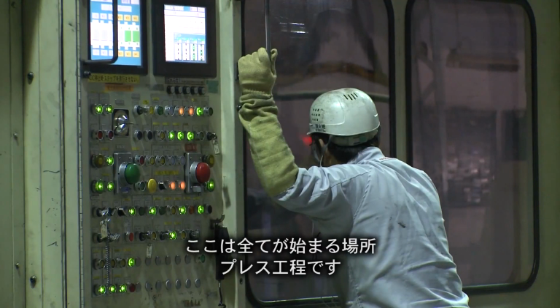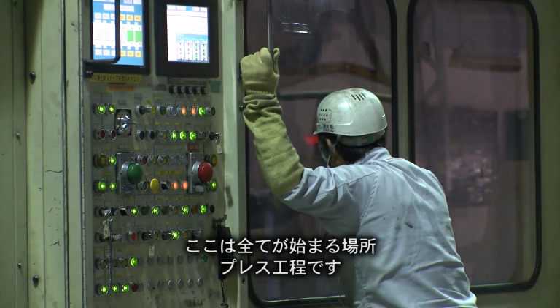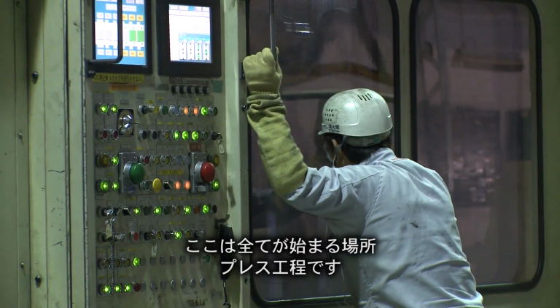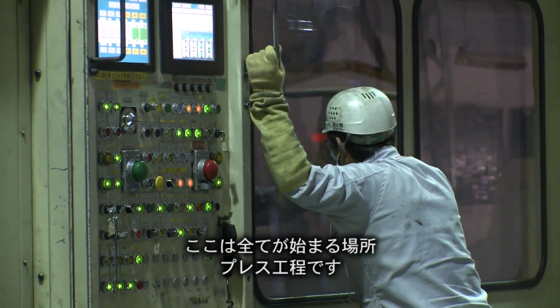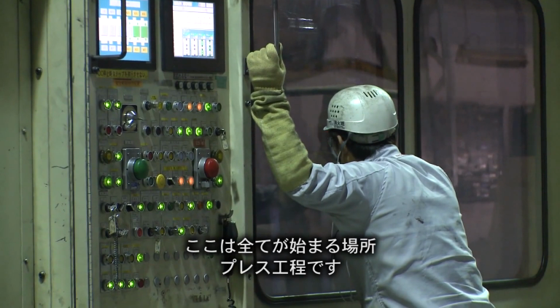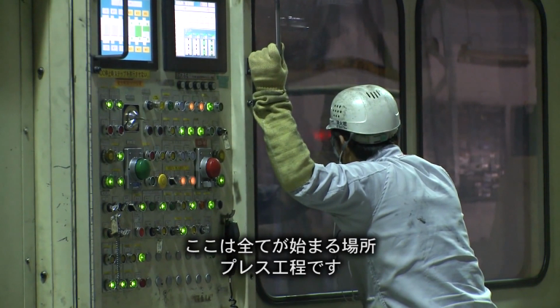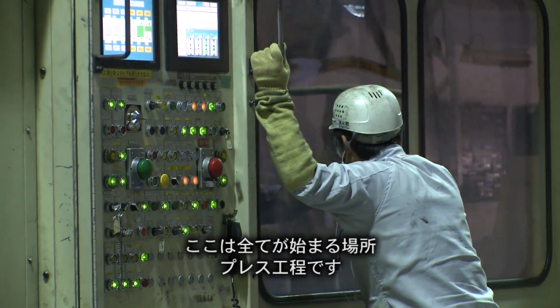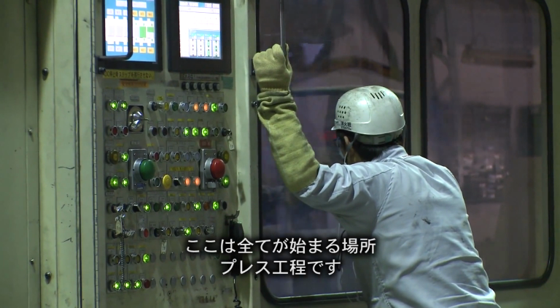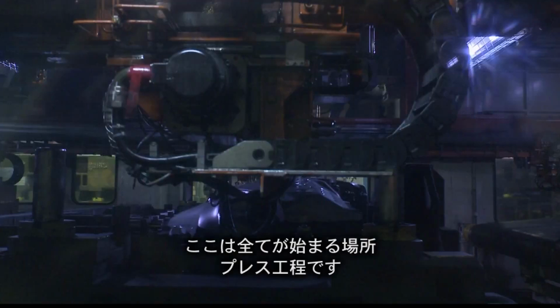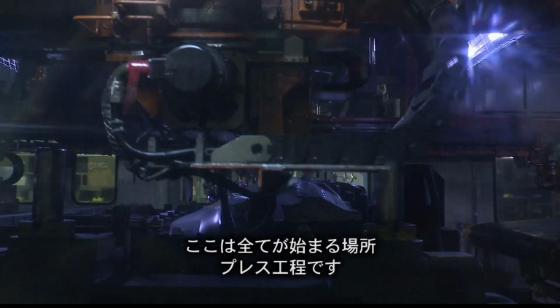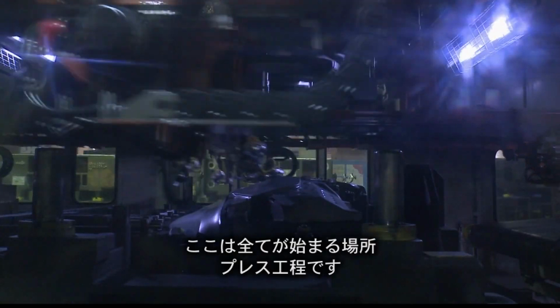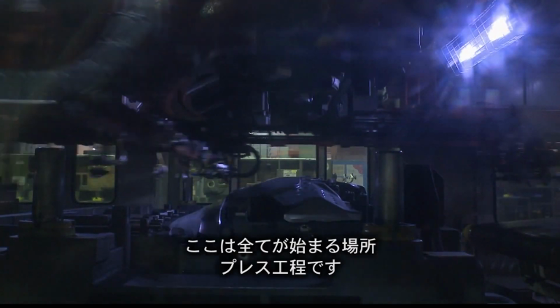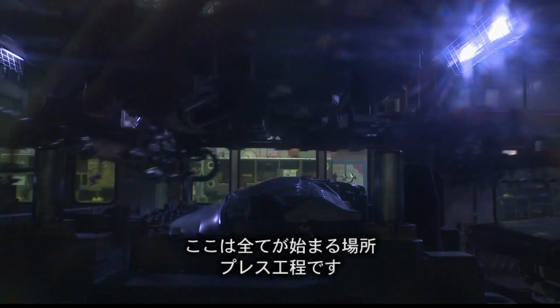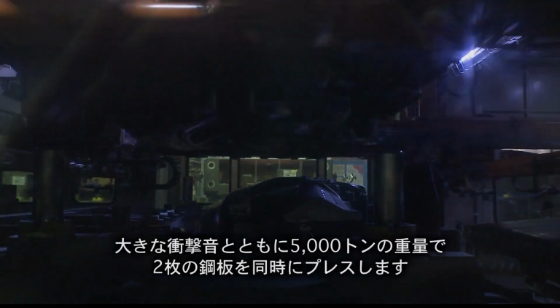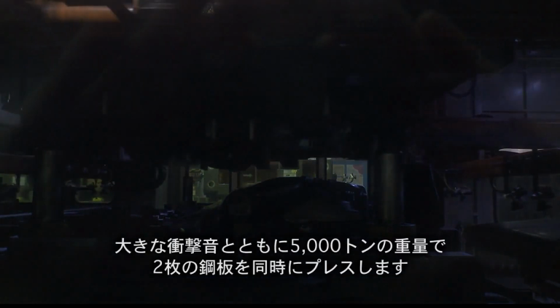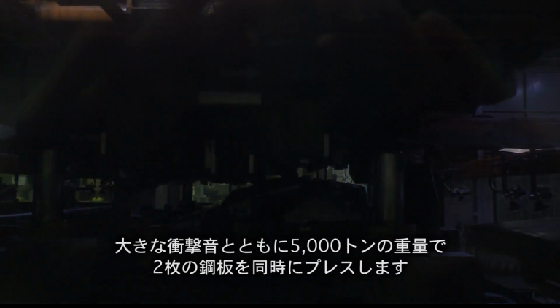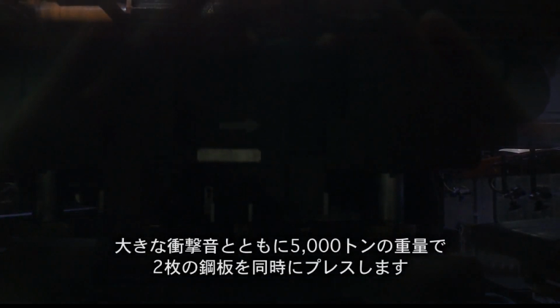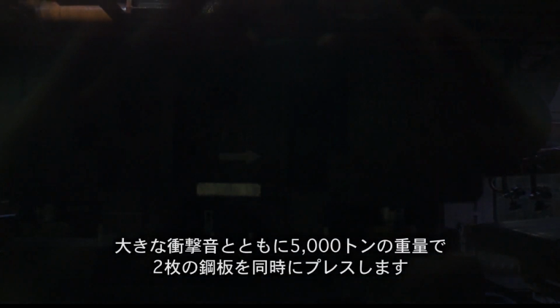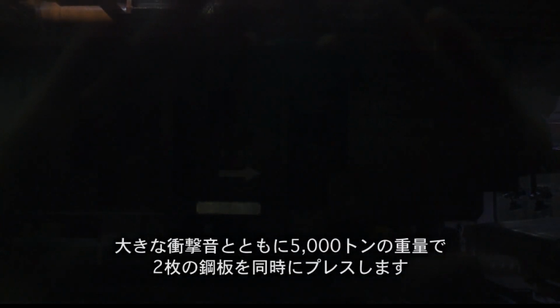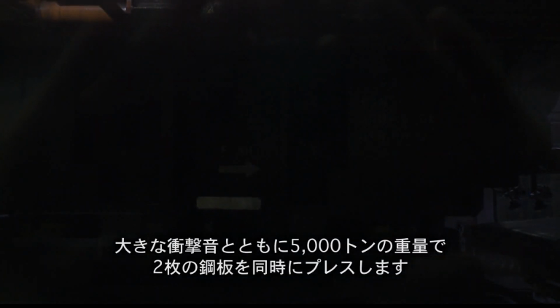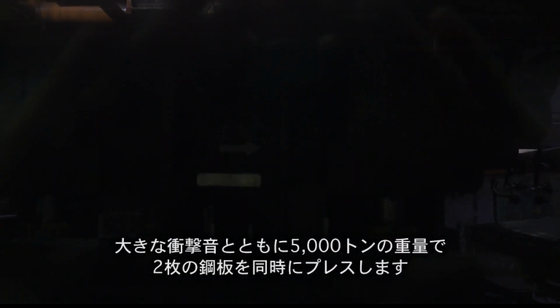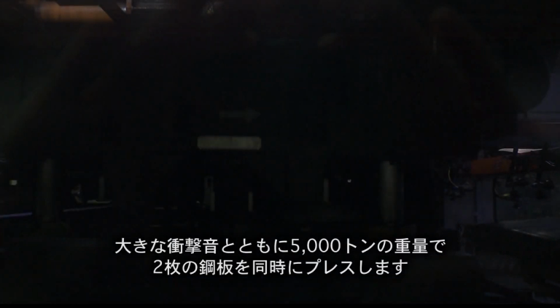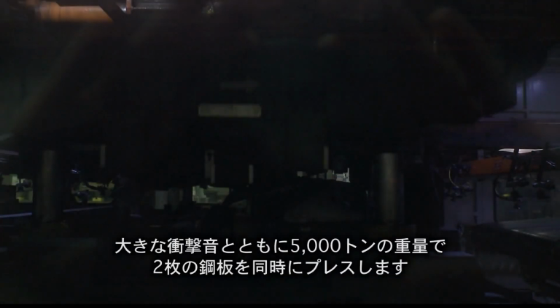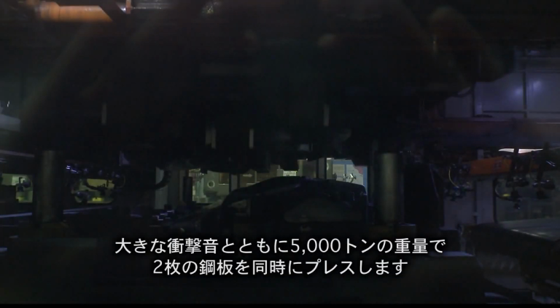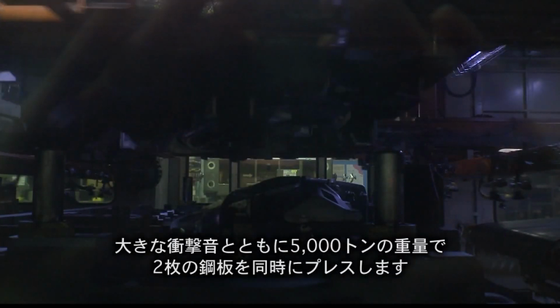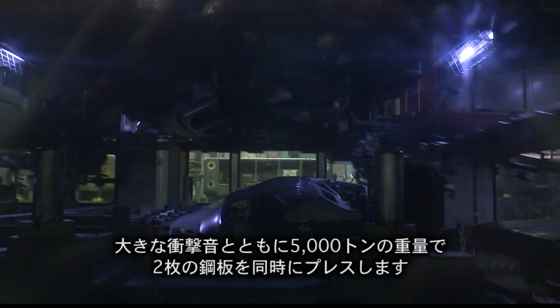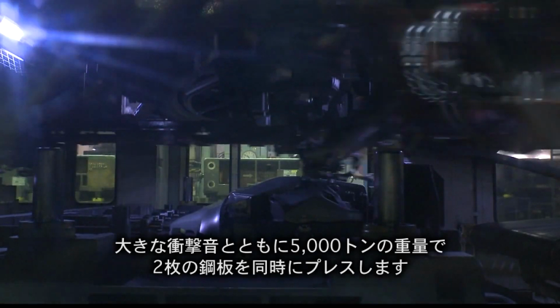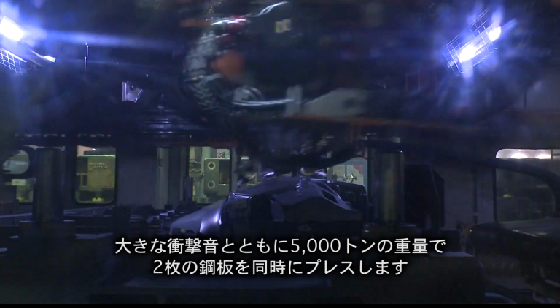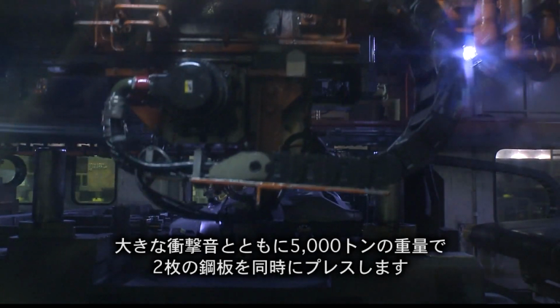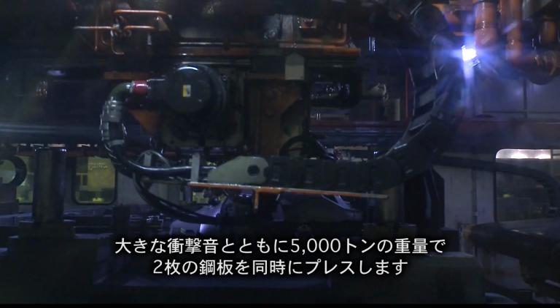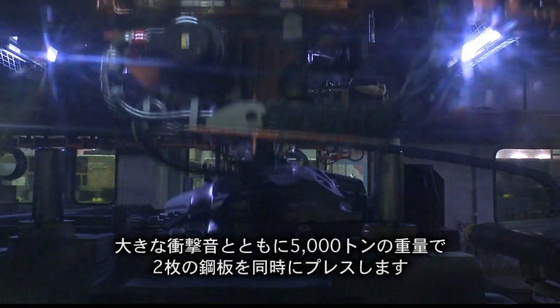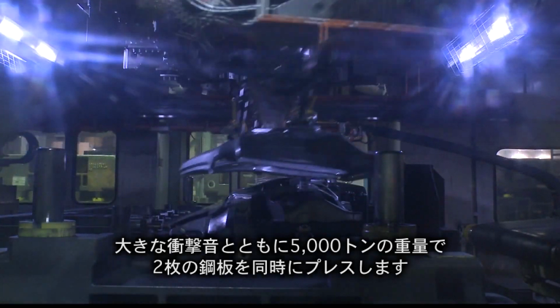This is where it all starts: the stamping shop. In a single loud boom, 5,000 tons of weight stamp out two panels simultaneously.